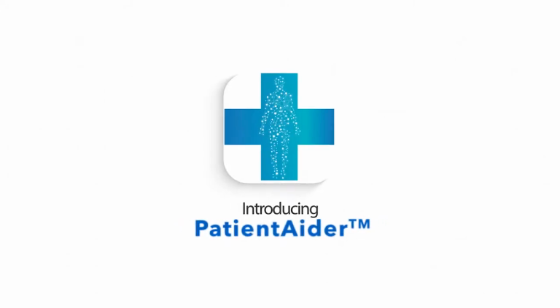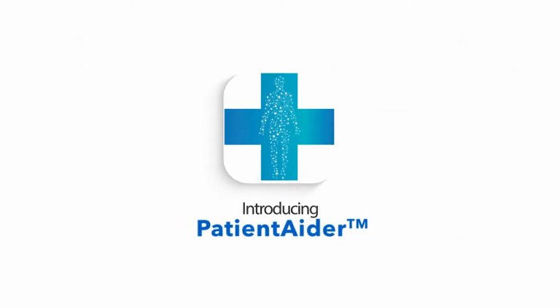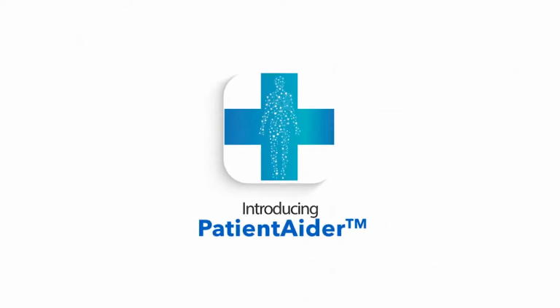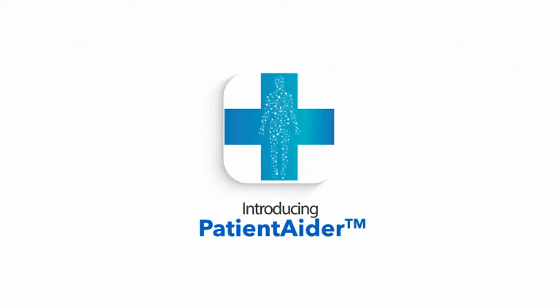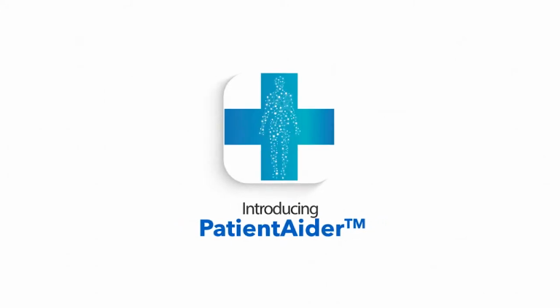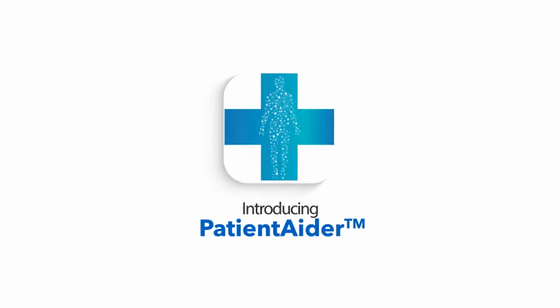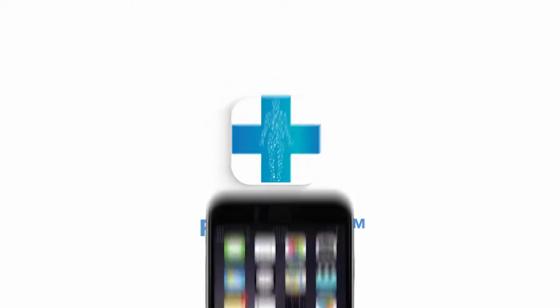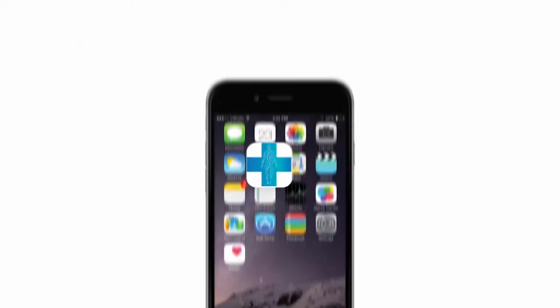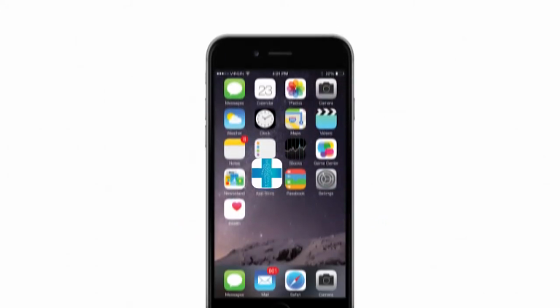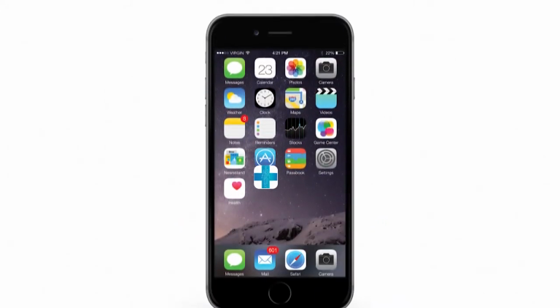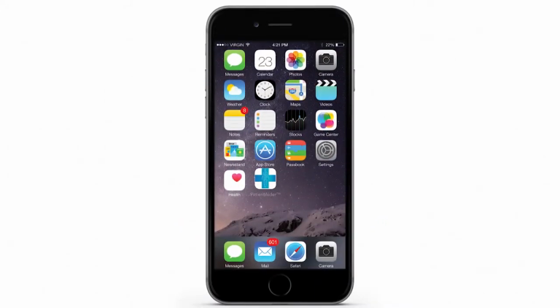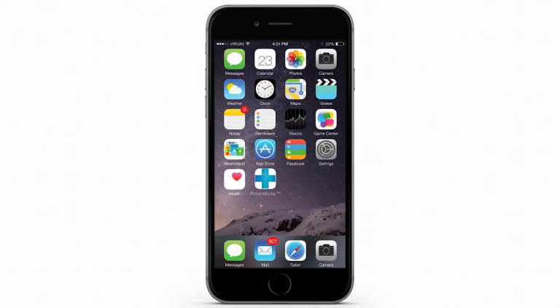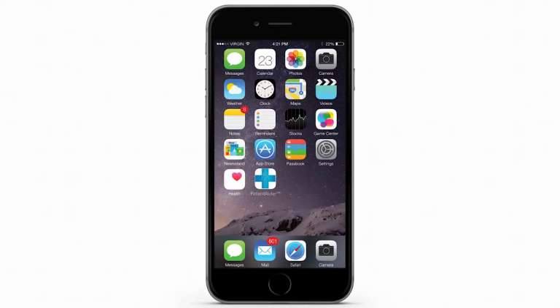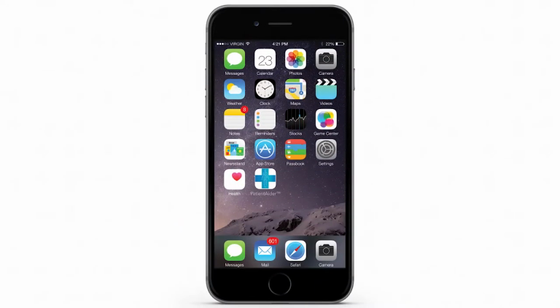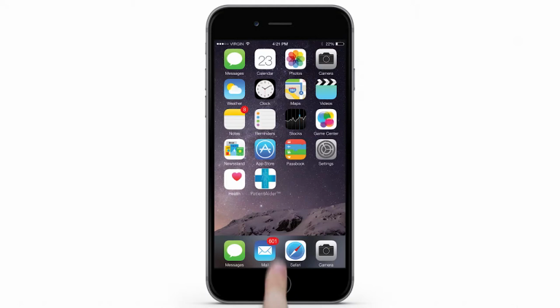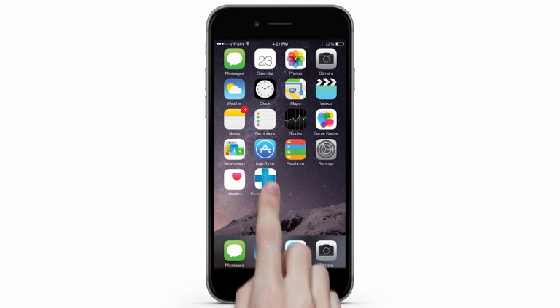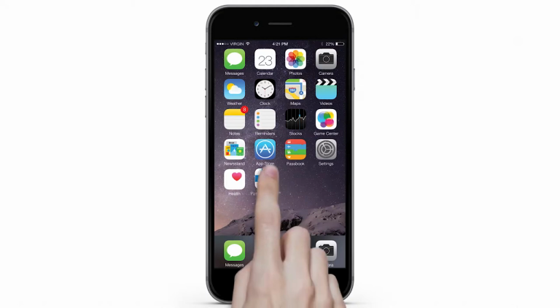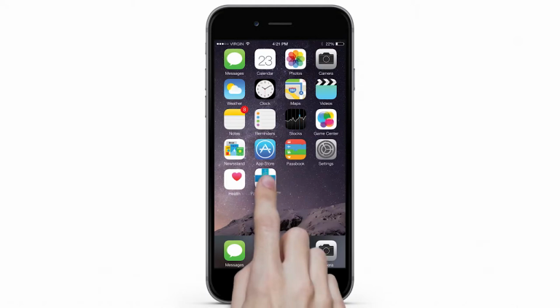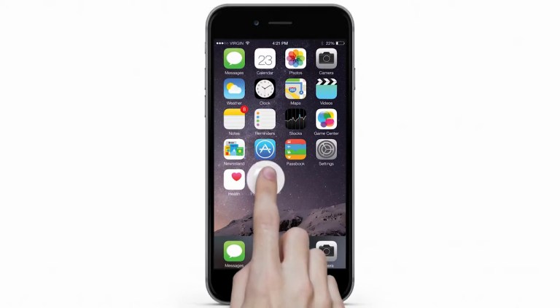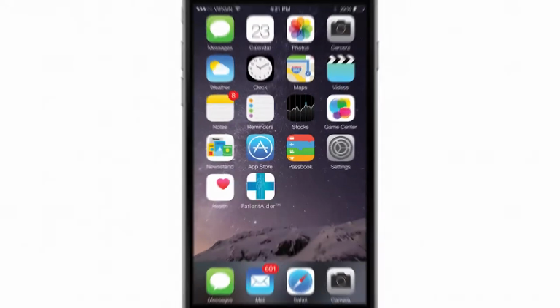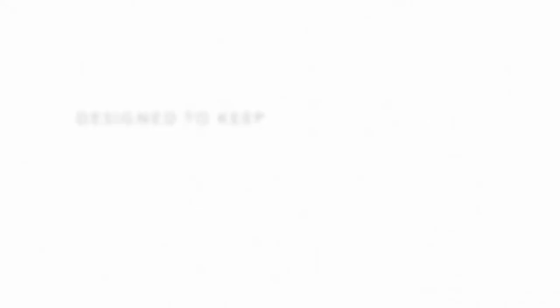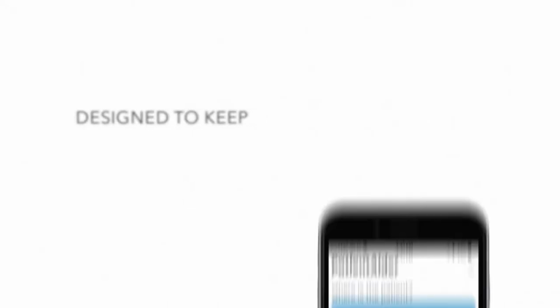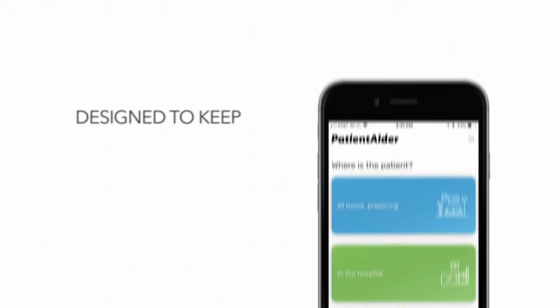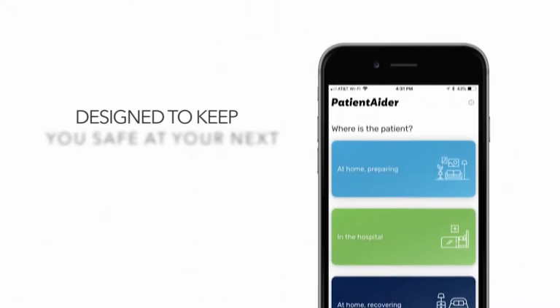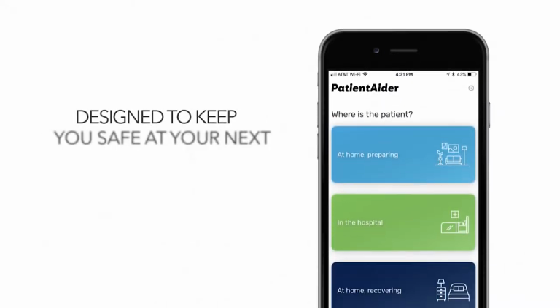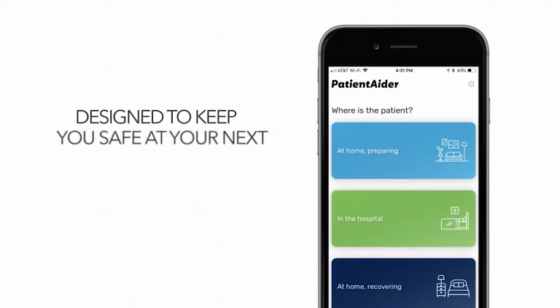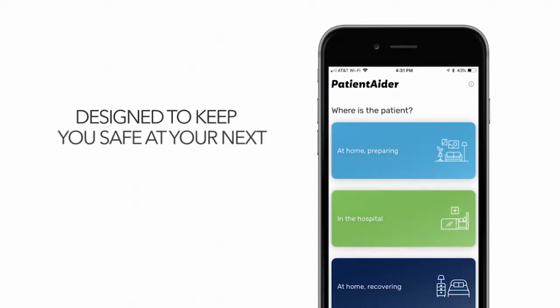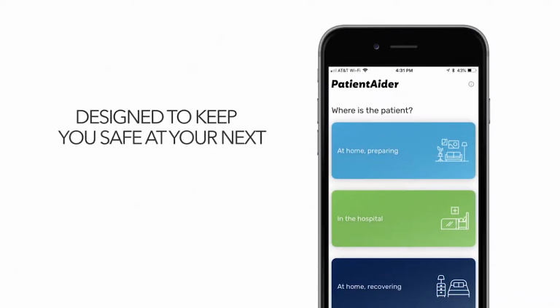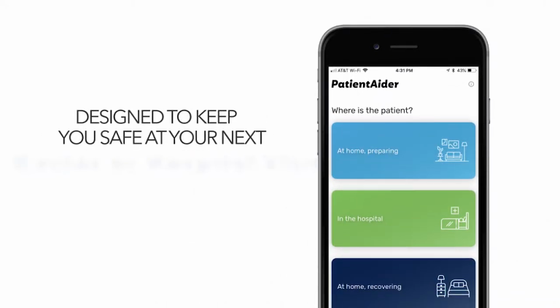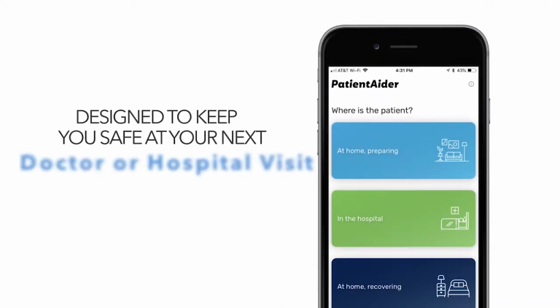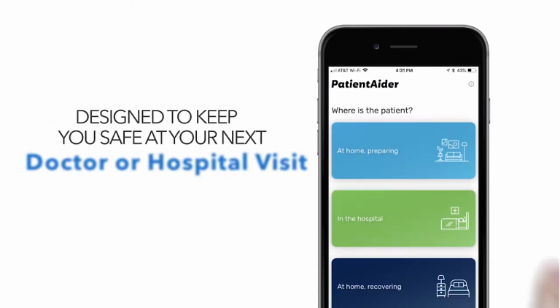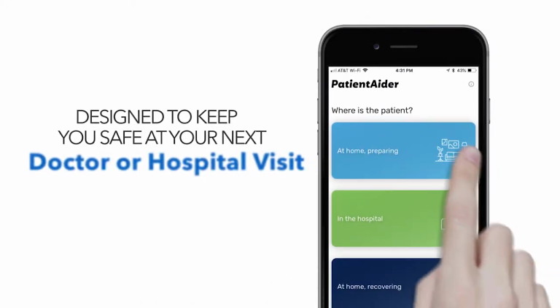Introducing PatientAter, the free mobile application created to help you keep you and your loved ones safe in the hospital.